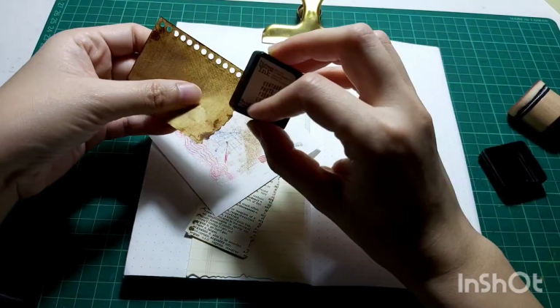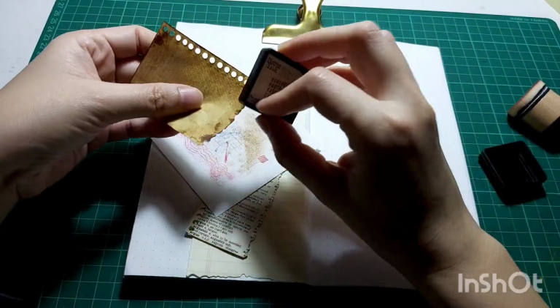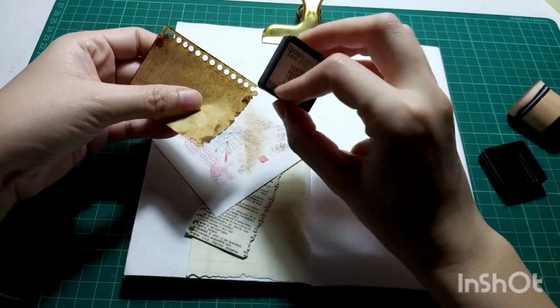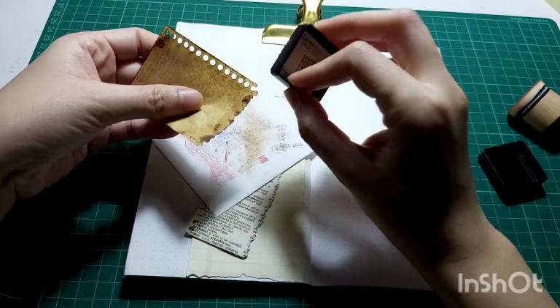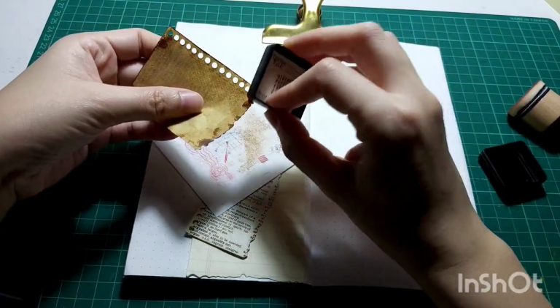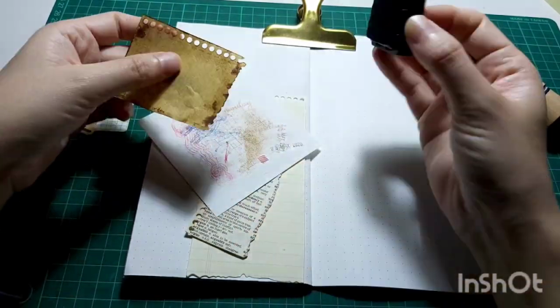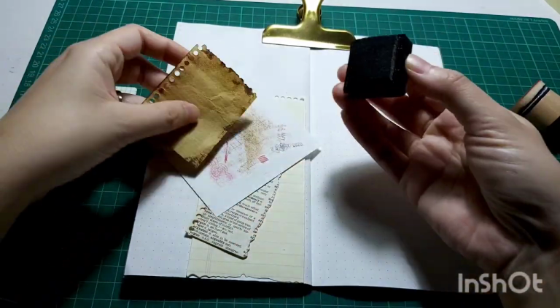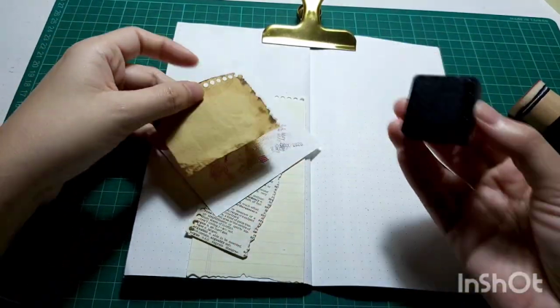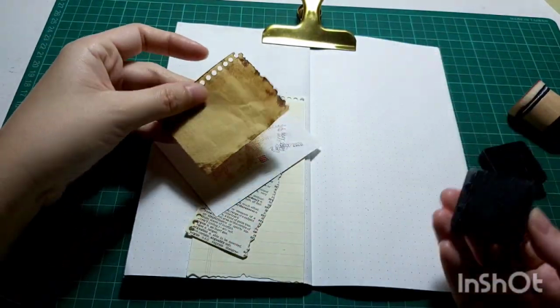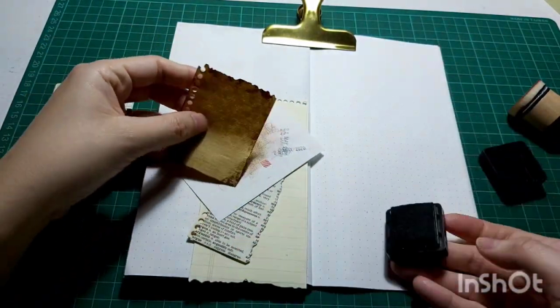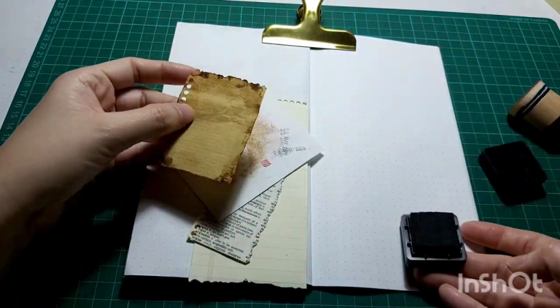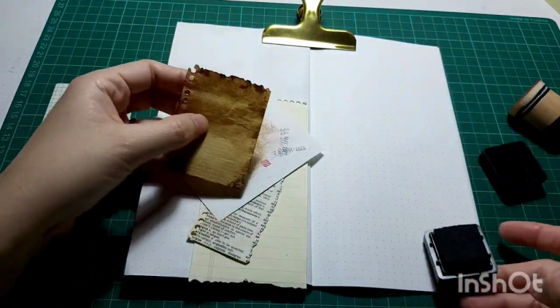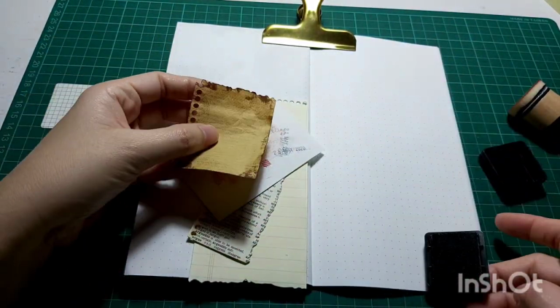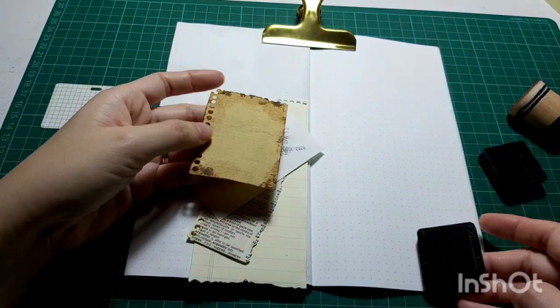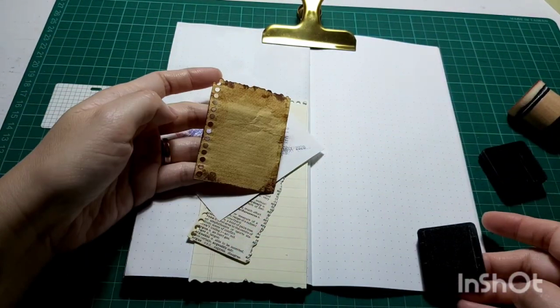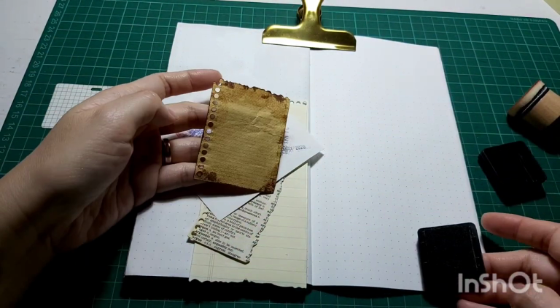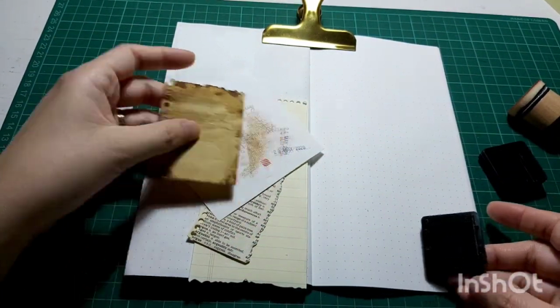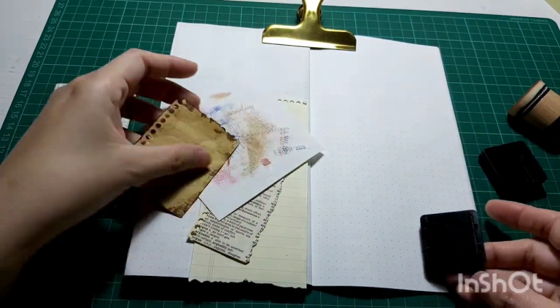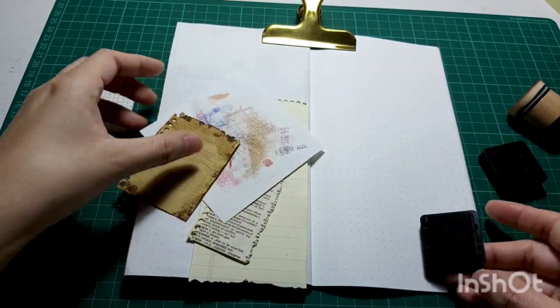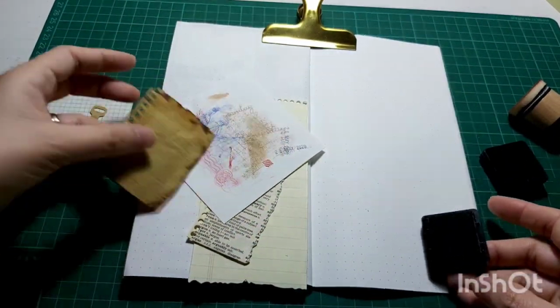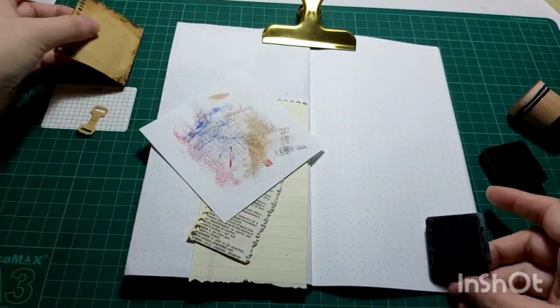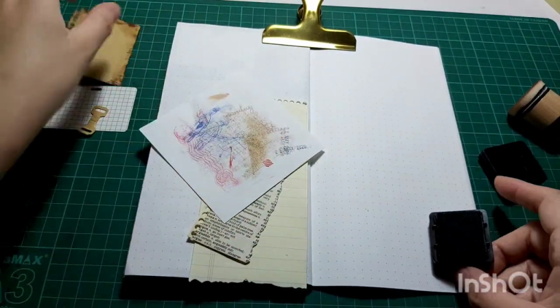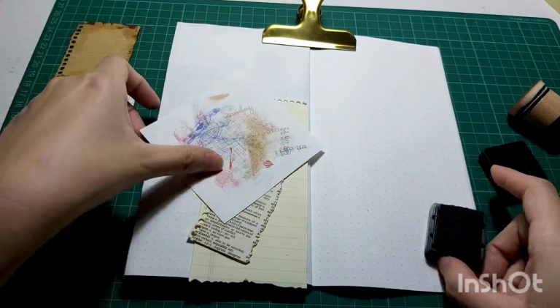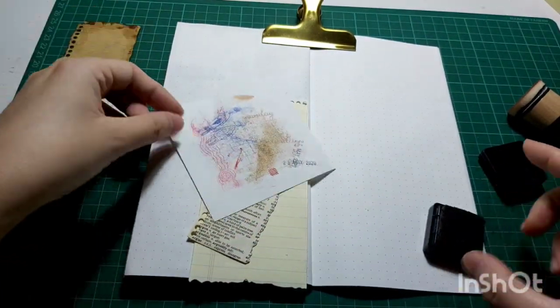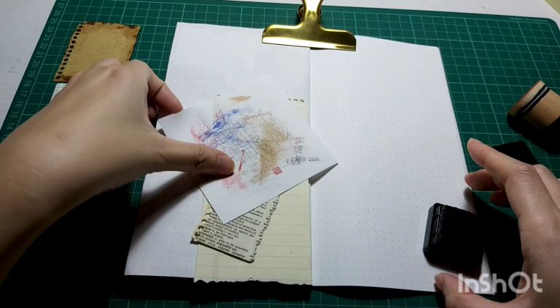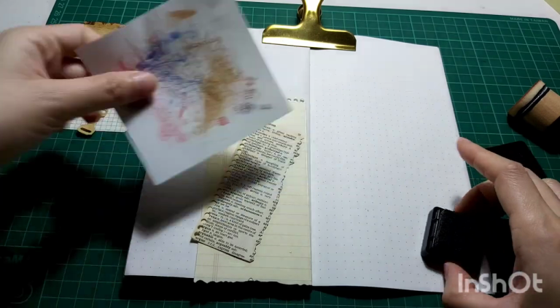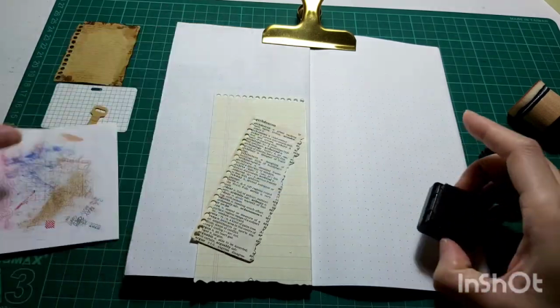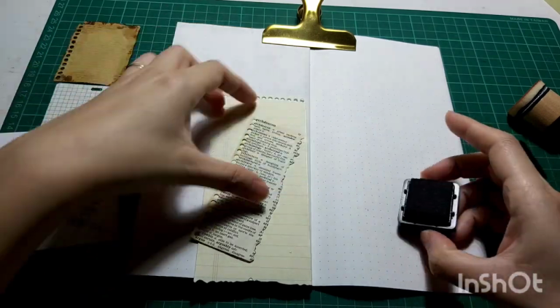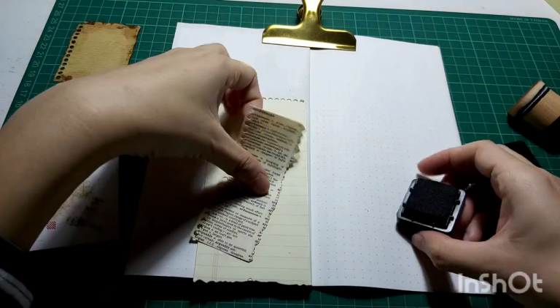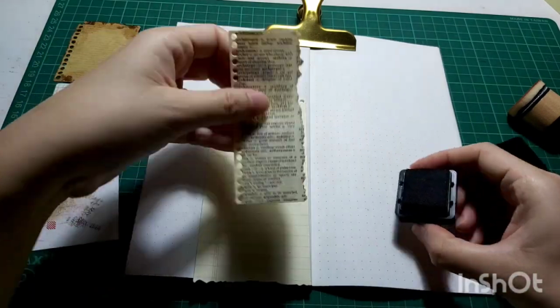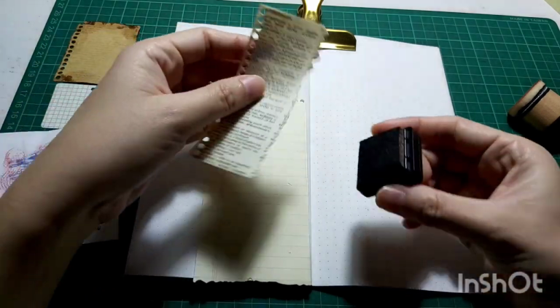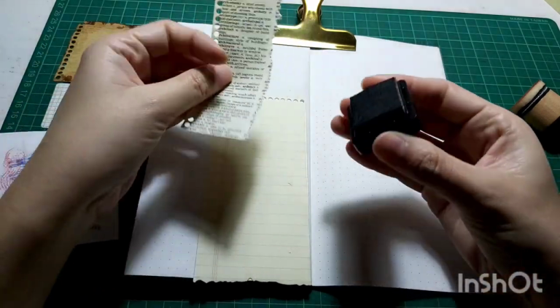I'm going to be doing this to all the paper that I want to use as part of my collage.